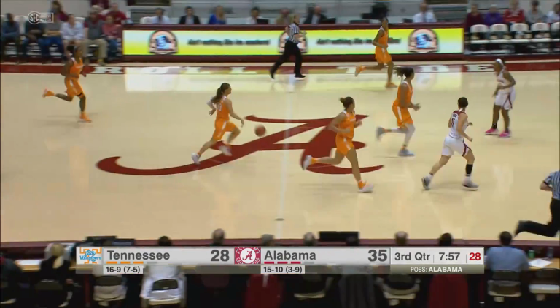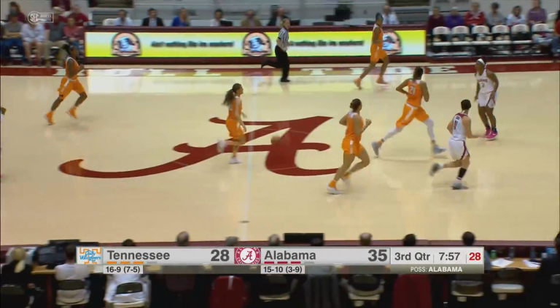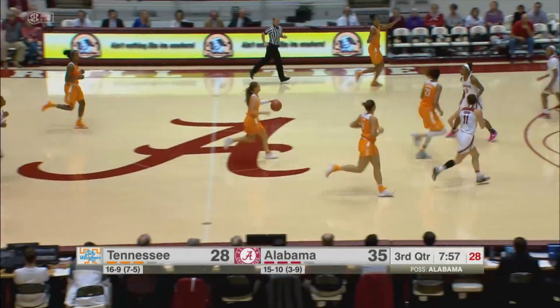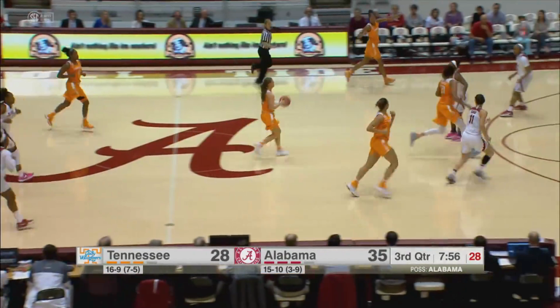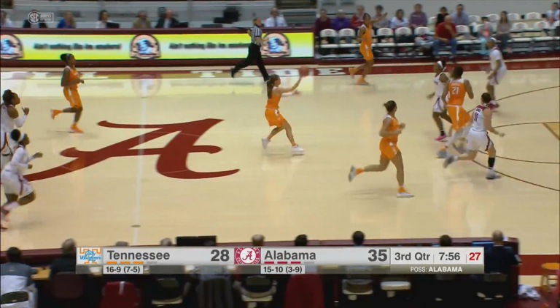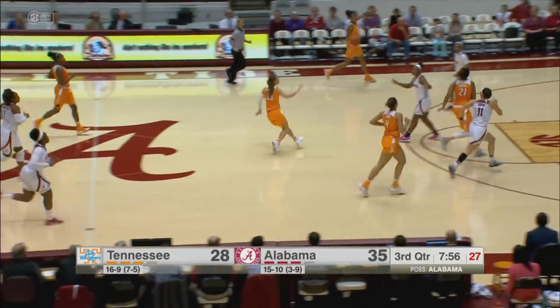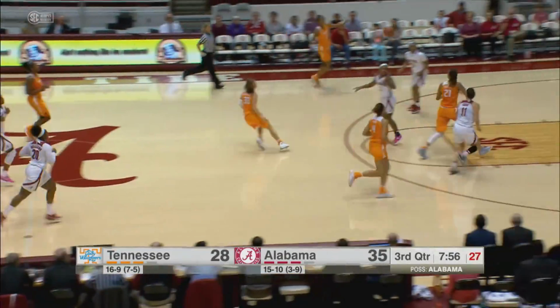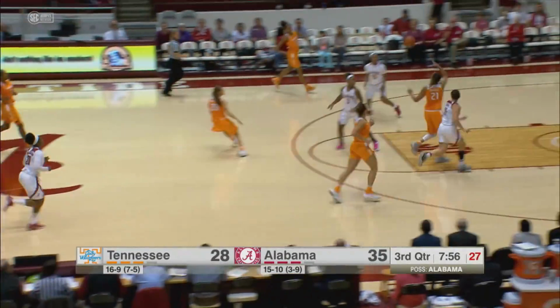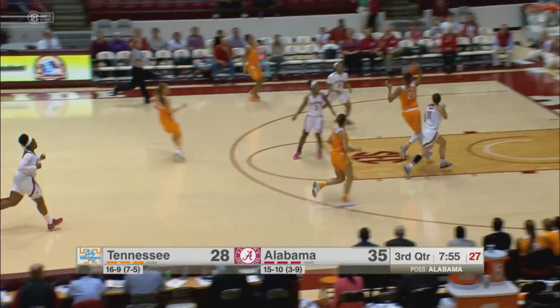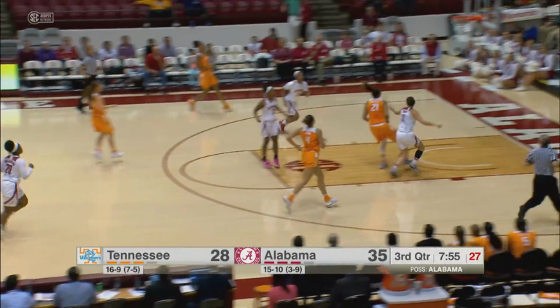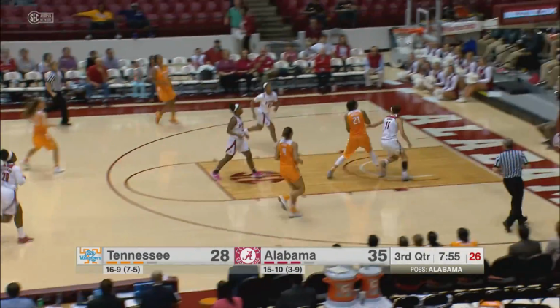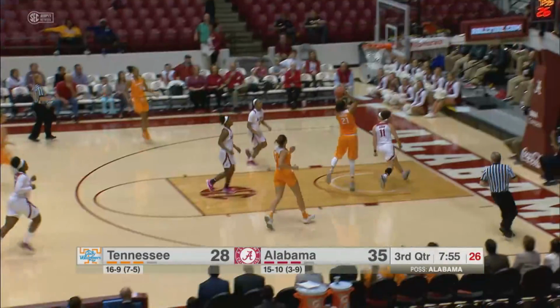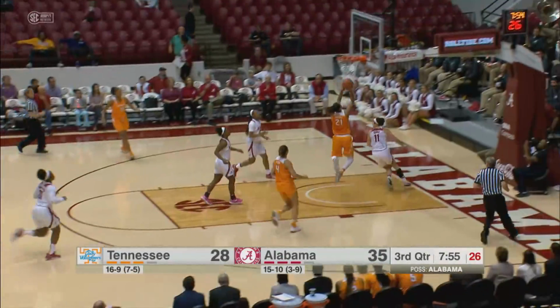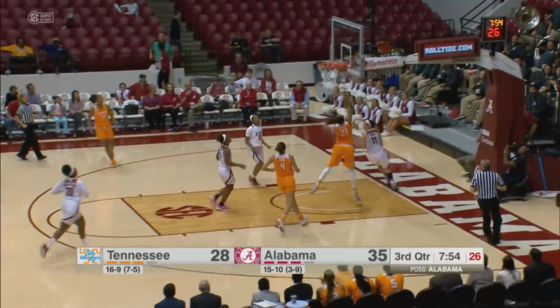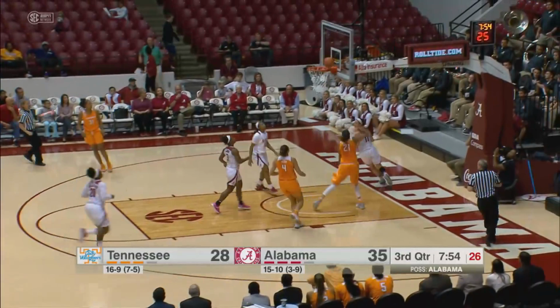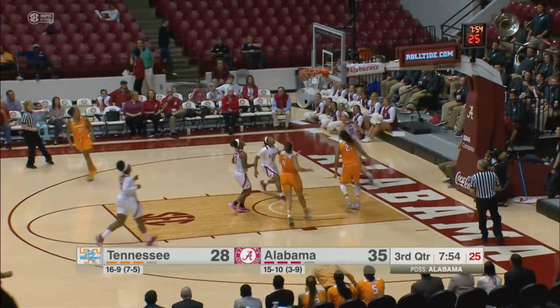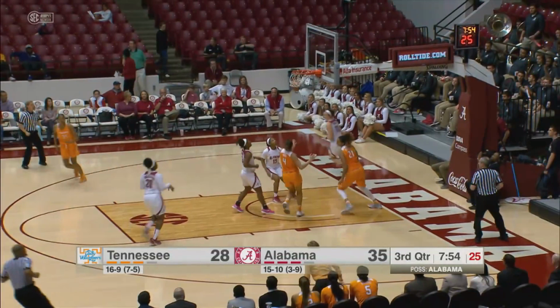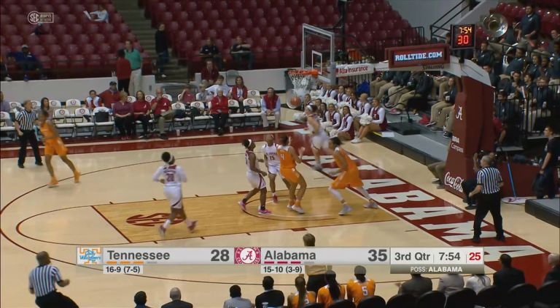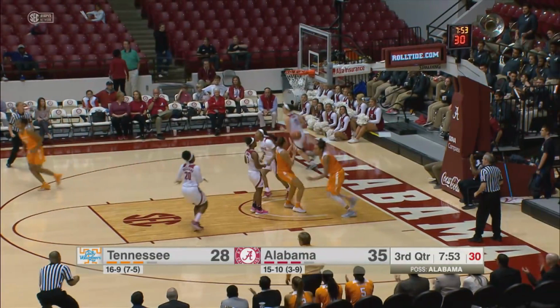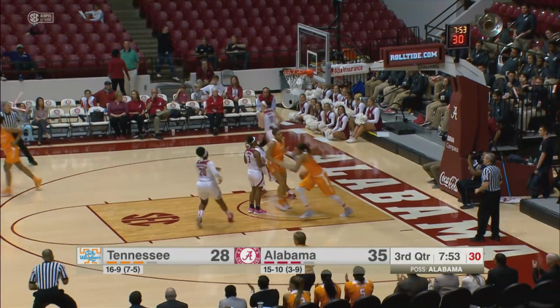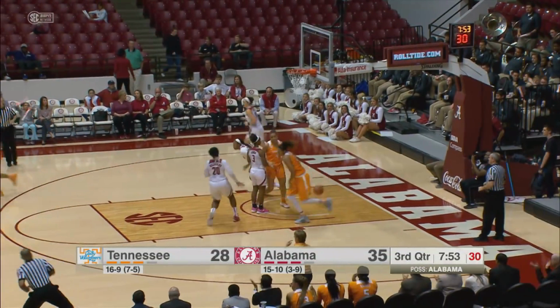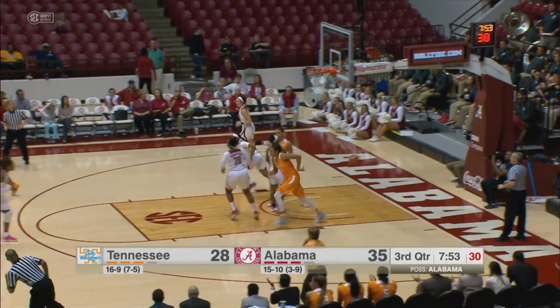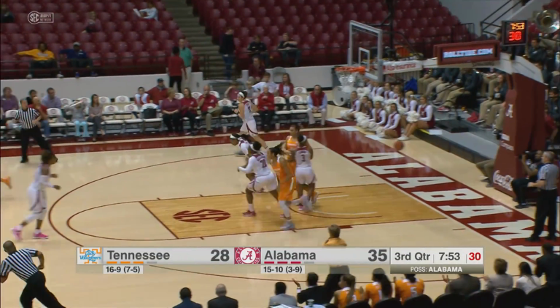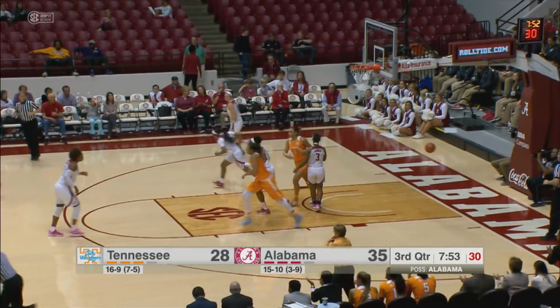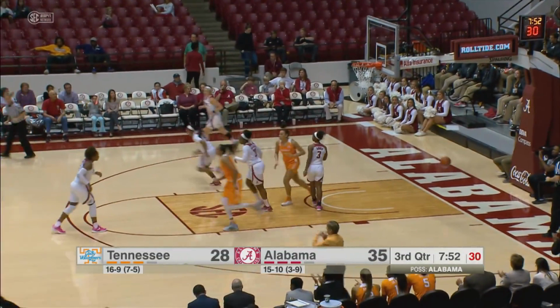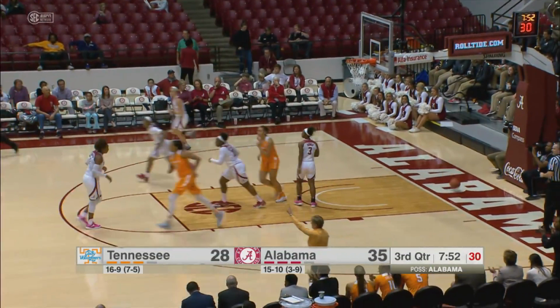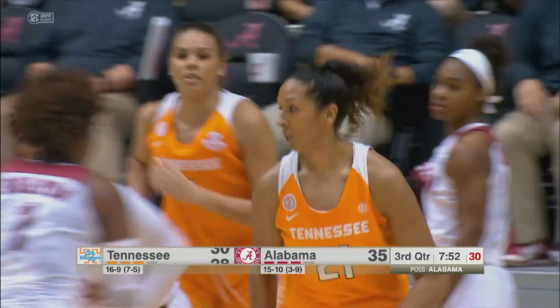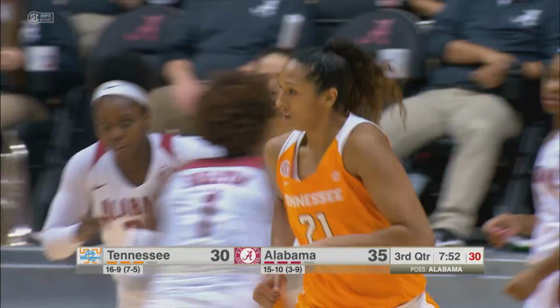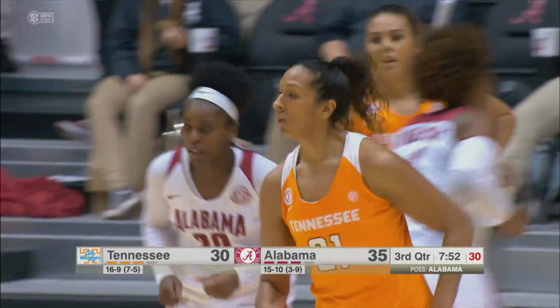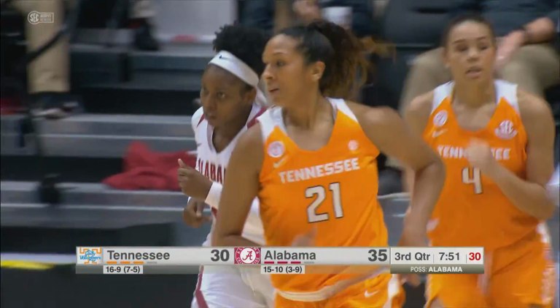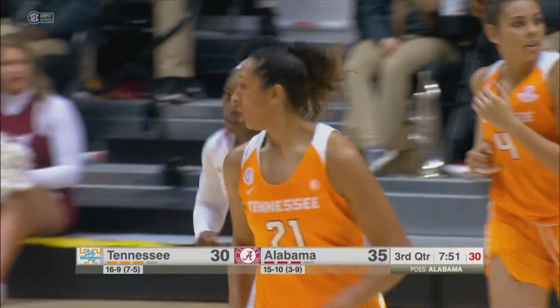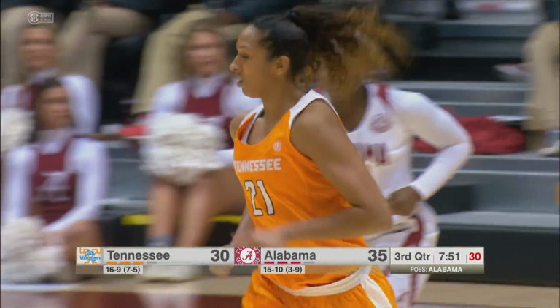Middleton comes into front court, leads Russell inside — layup, good. Mercedes with nine.